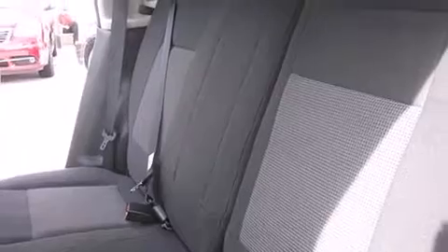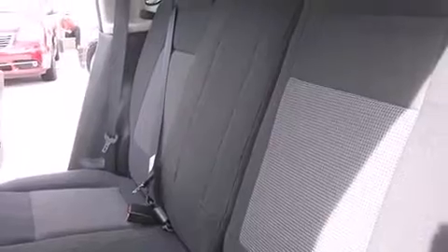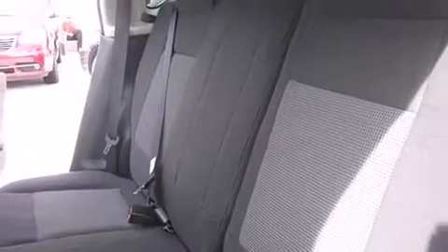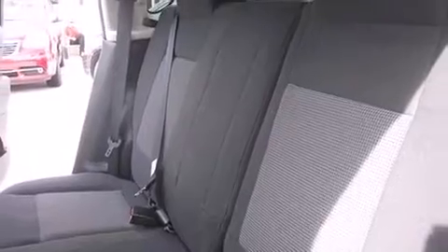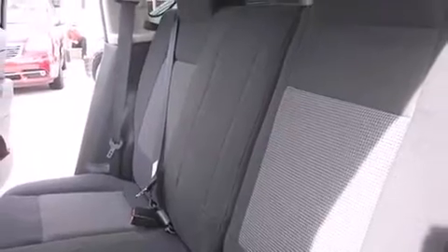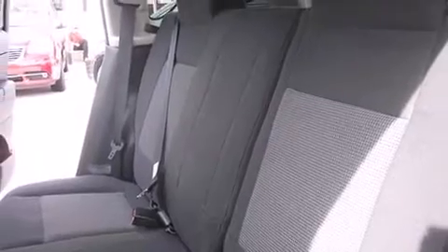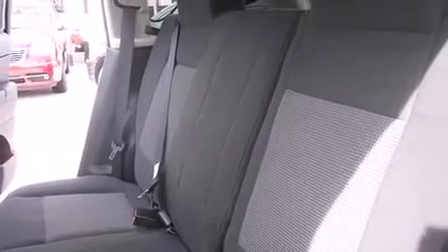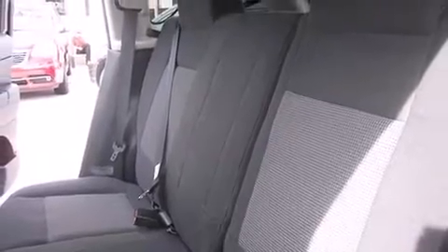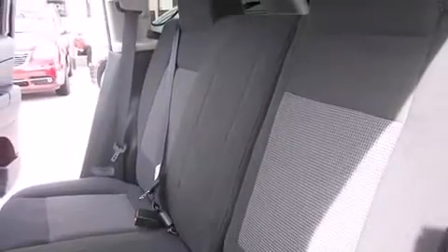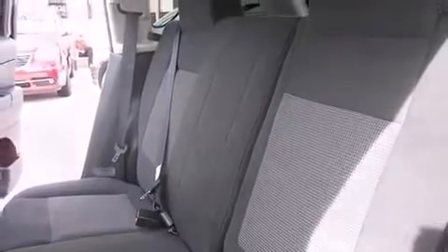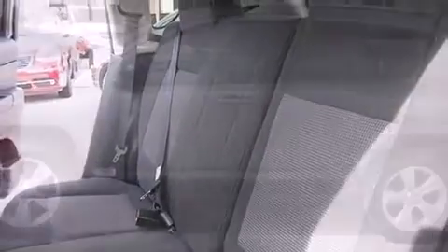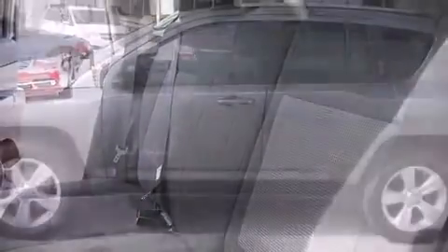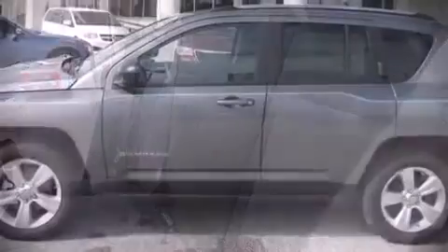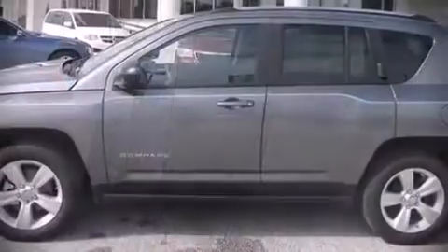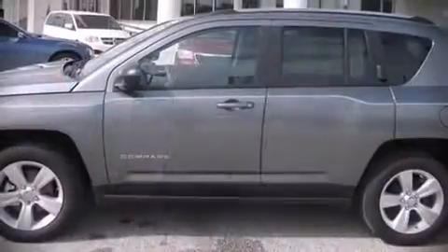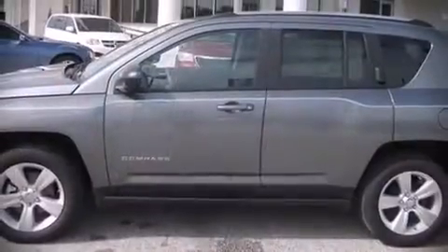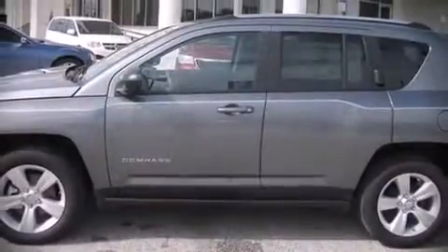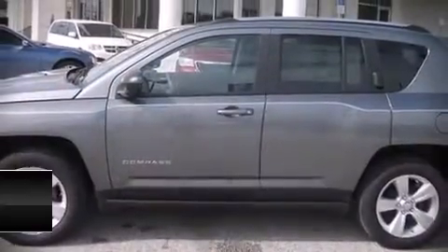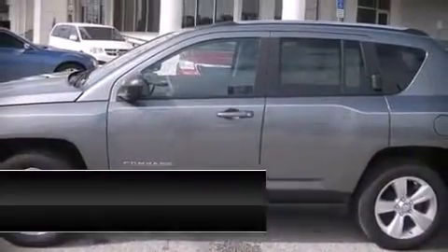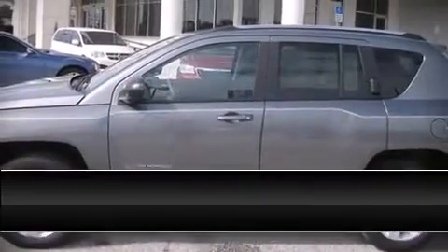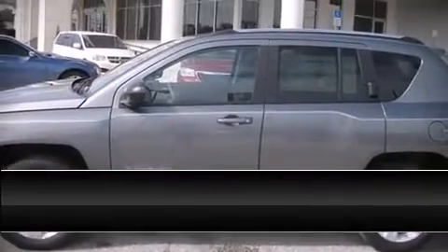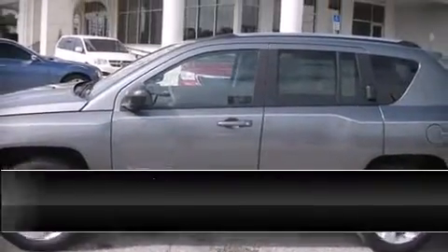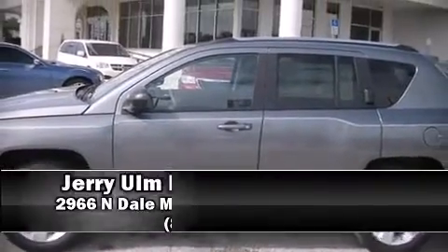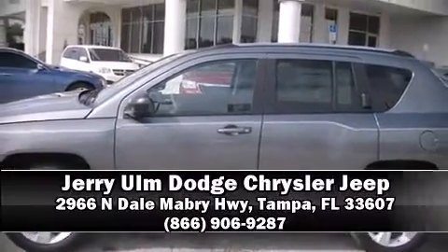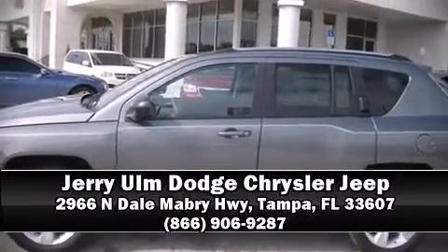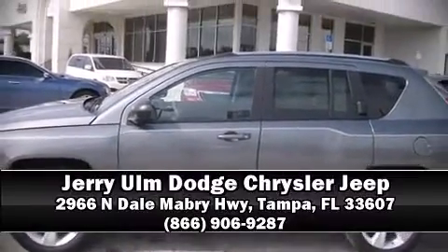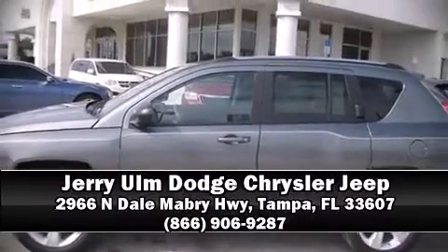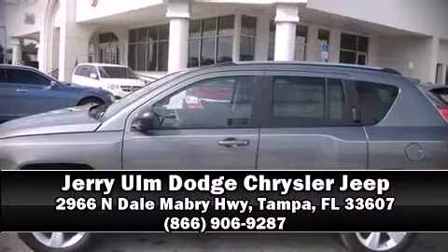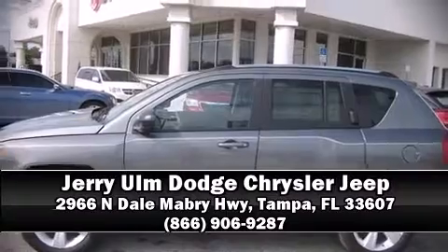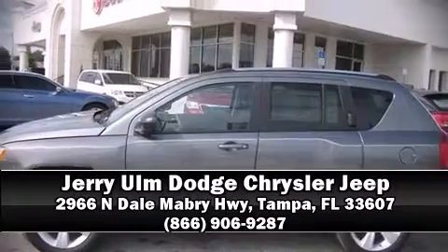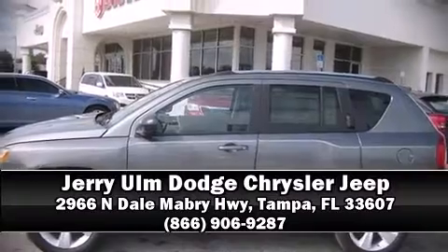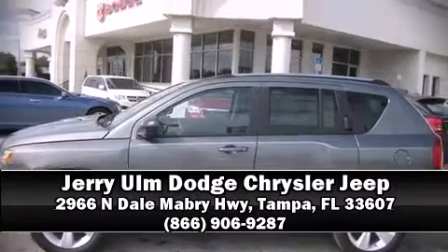Brake assist technology provides extra pressure when applying the brakes. Our knowledgeable sales staff is available to answer any questions that you might have — we are here to help you.